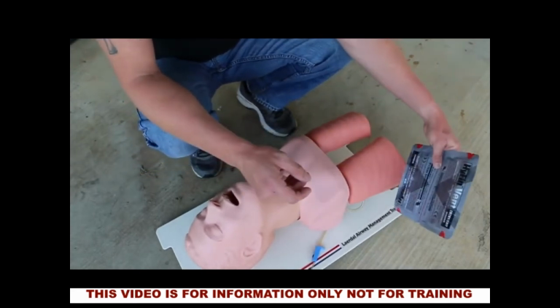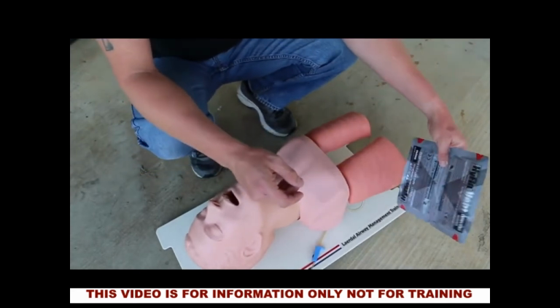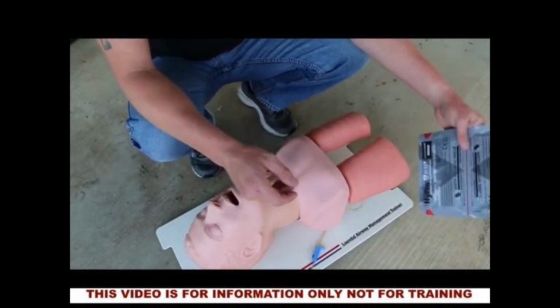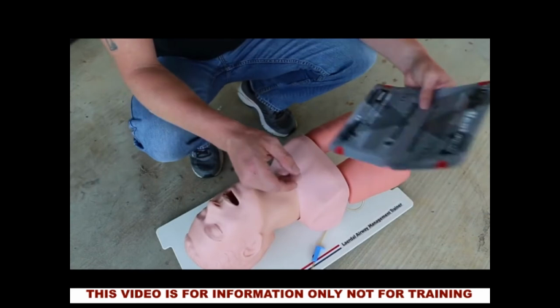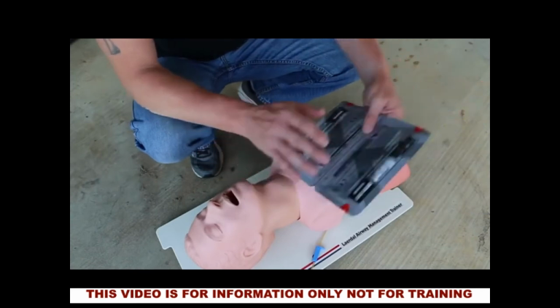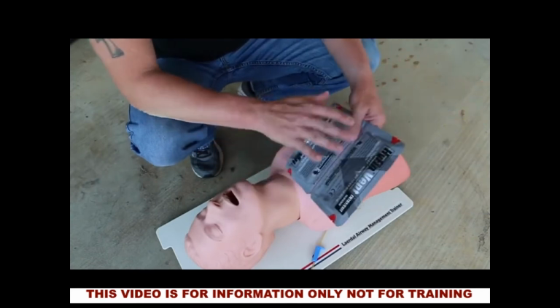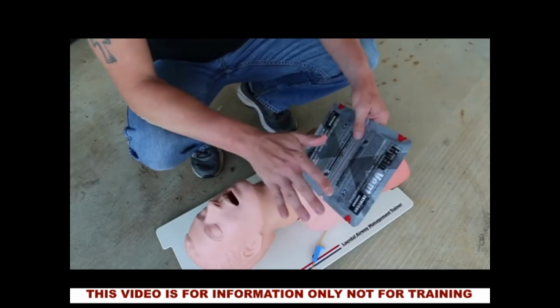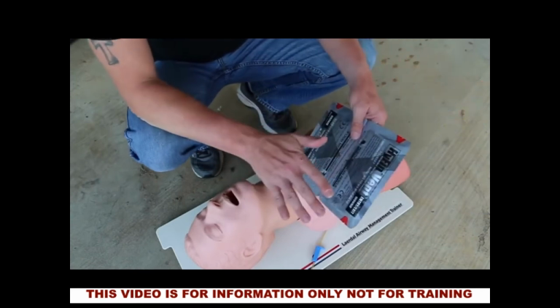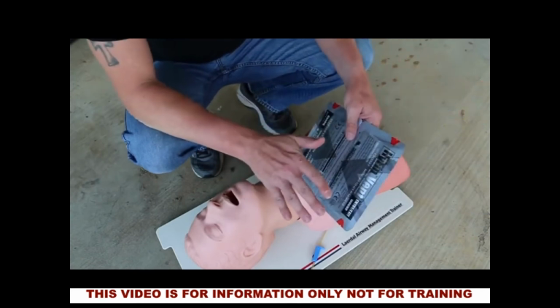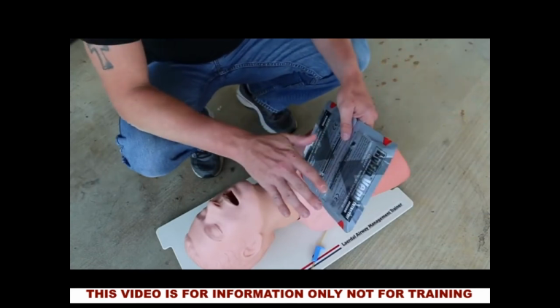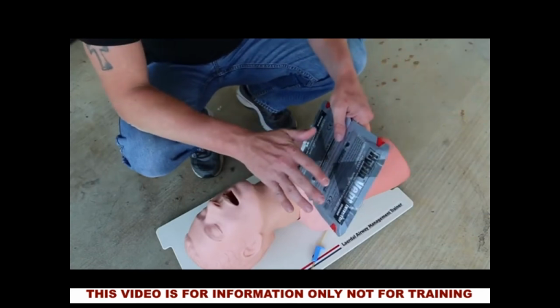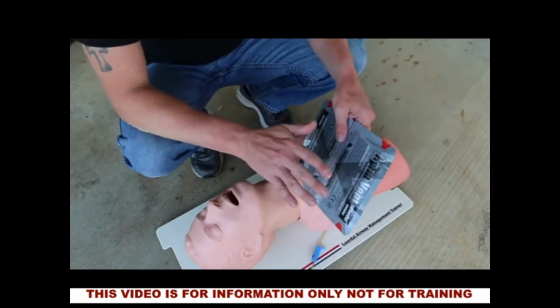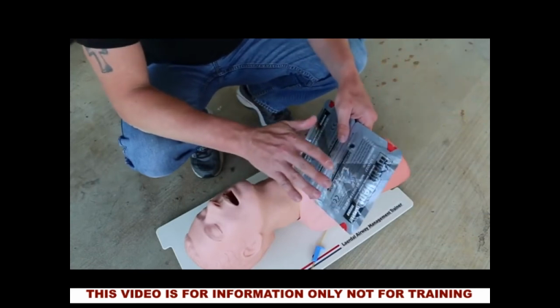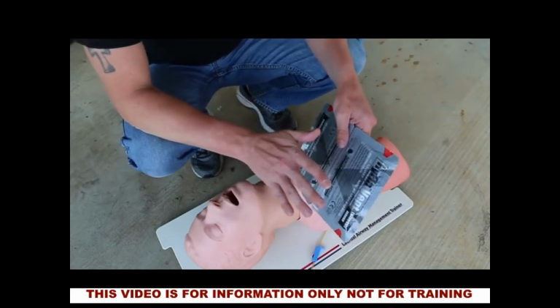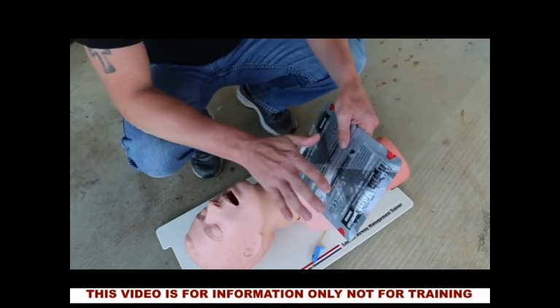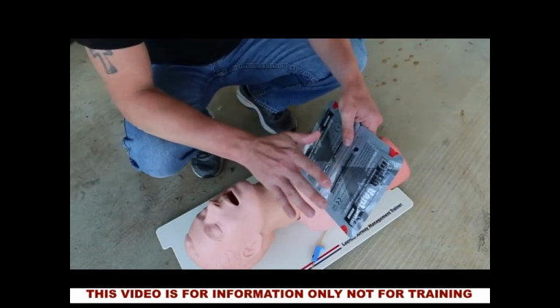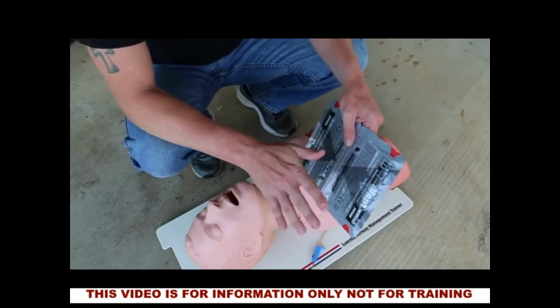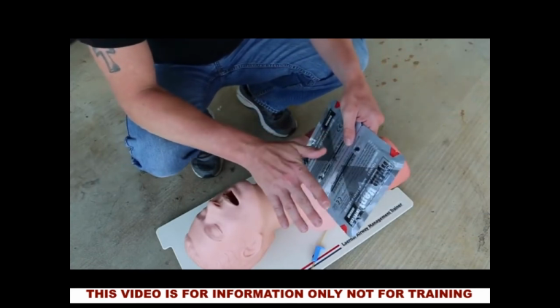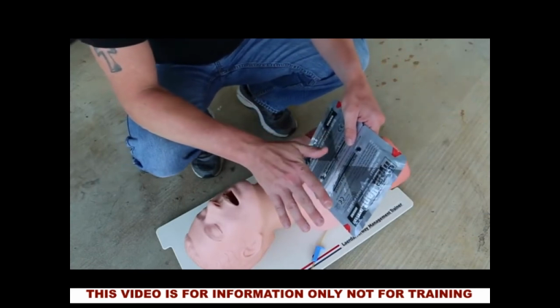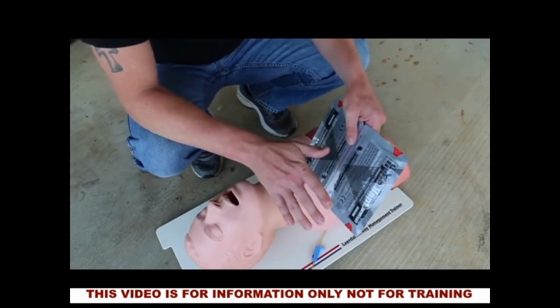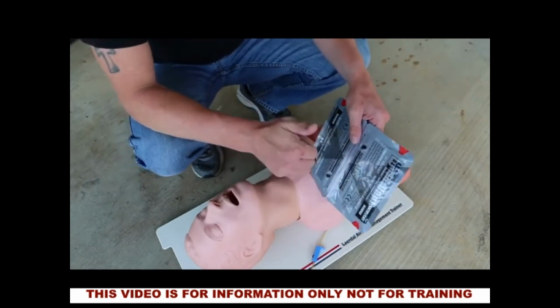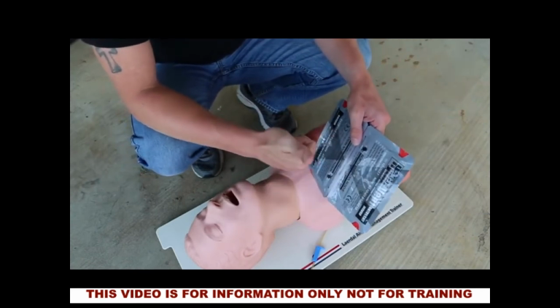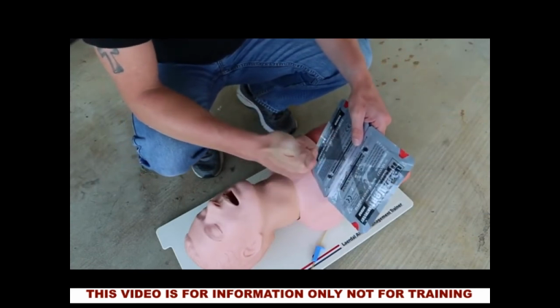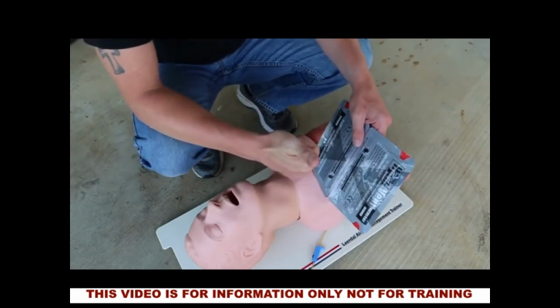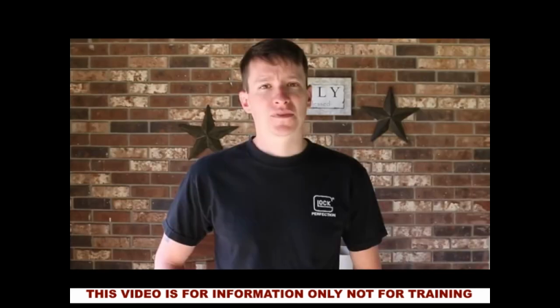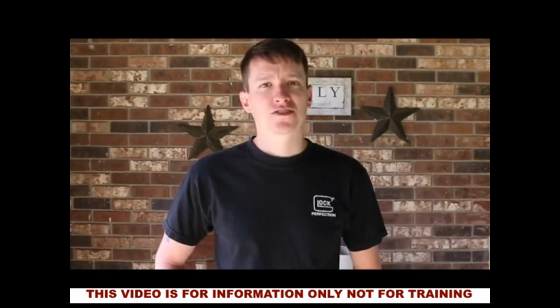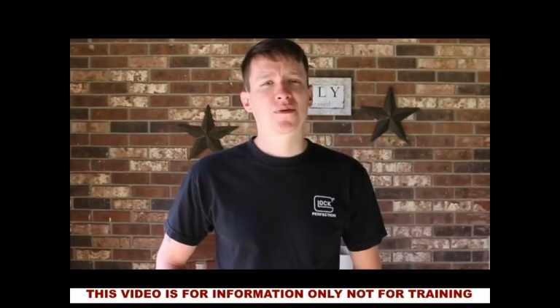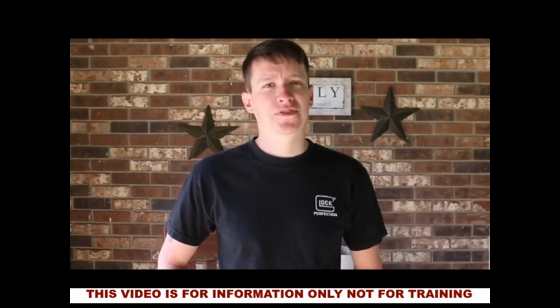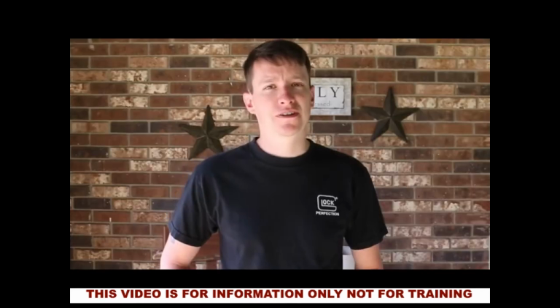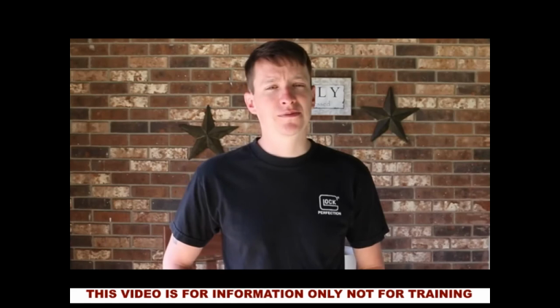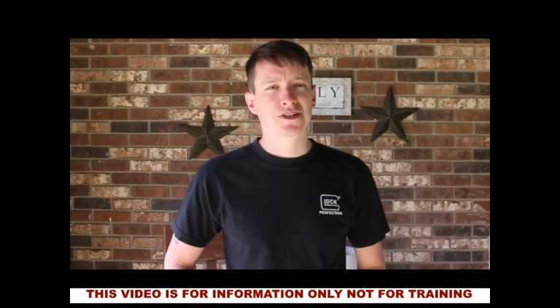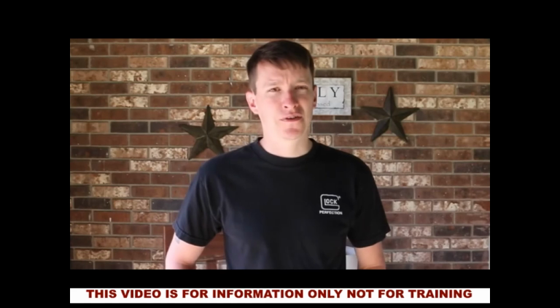Seal up that chest wound - this patient needs trauma surgery. Hope this video helps. You never know when you'll be the first responder. Have the right gear and the right training.